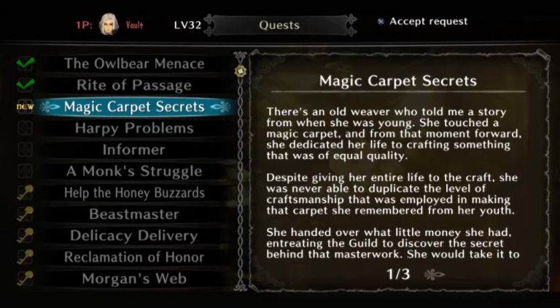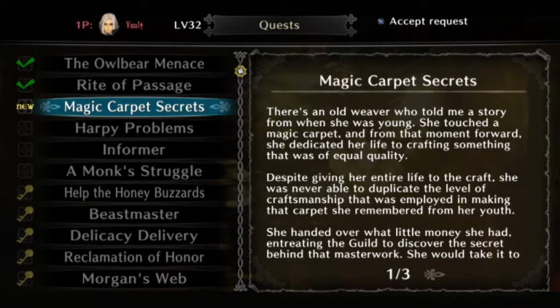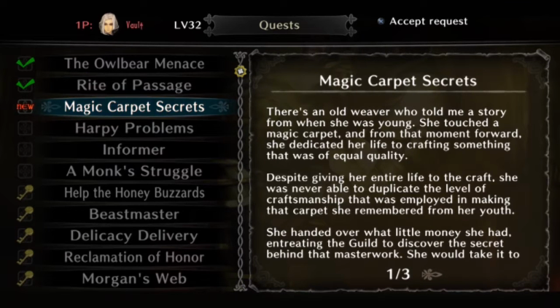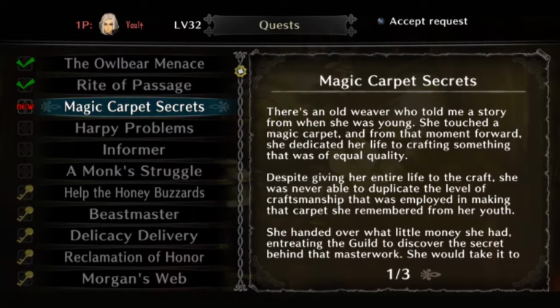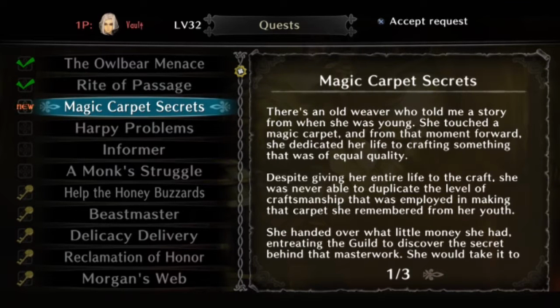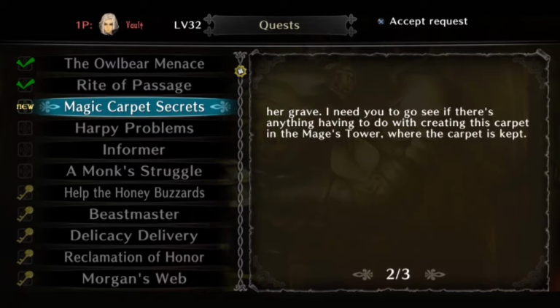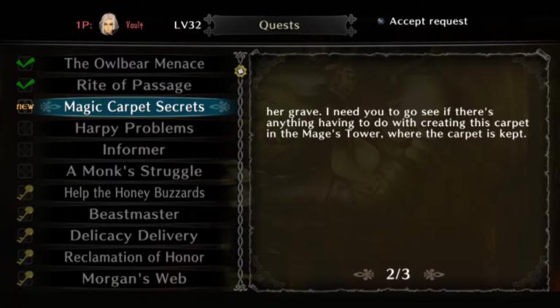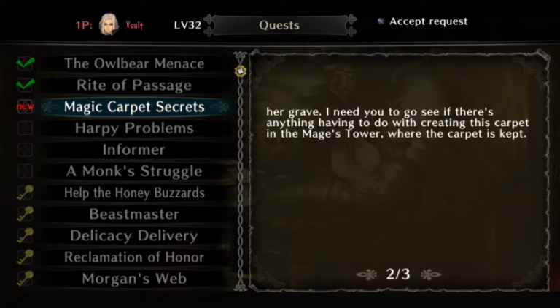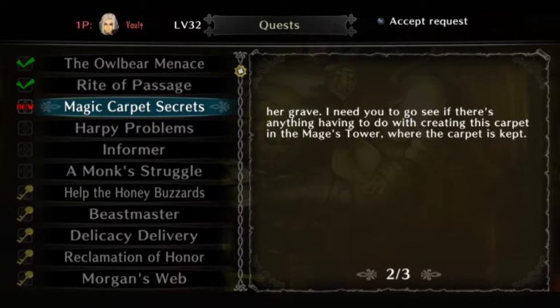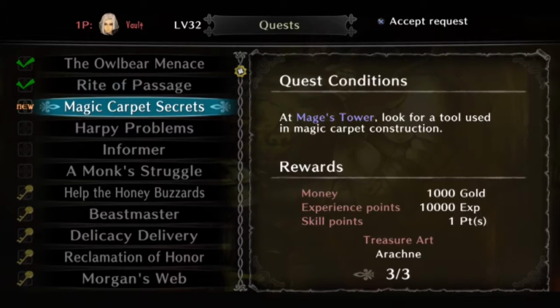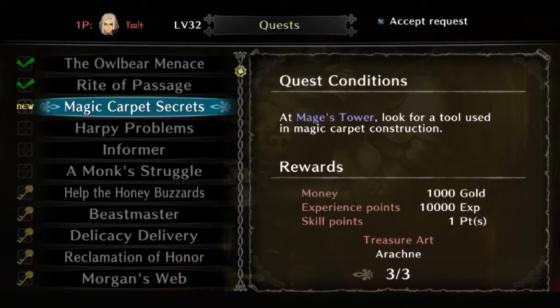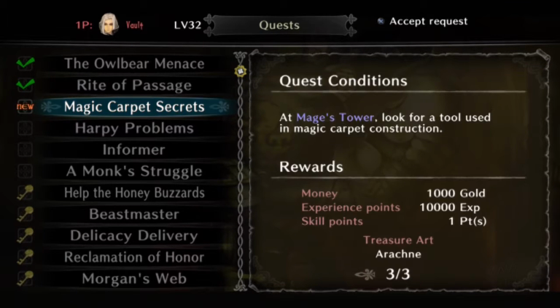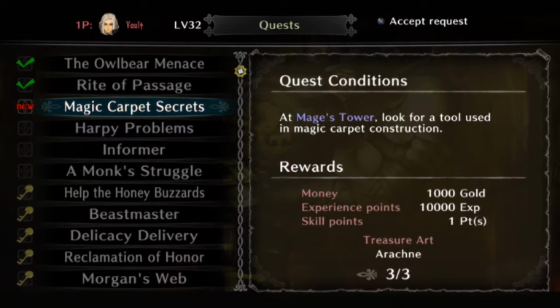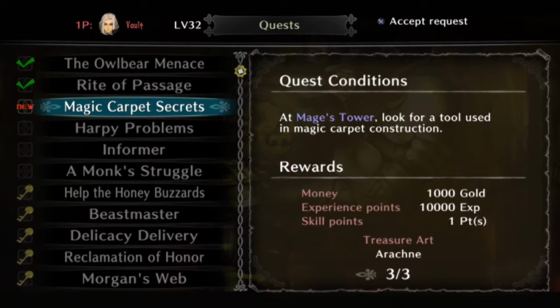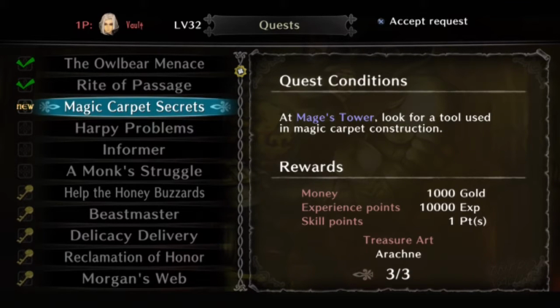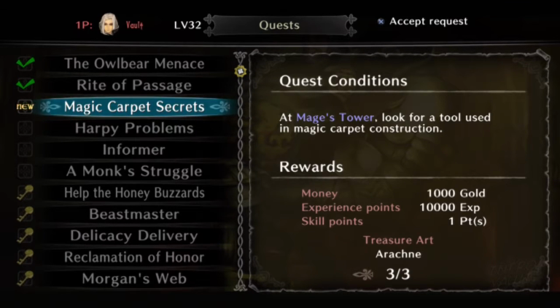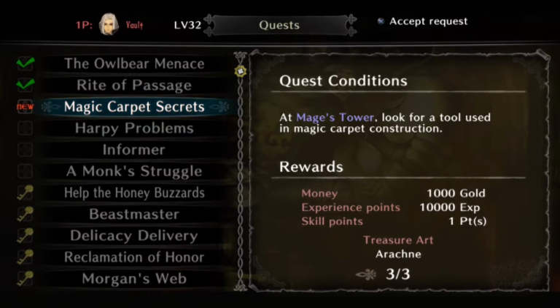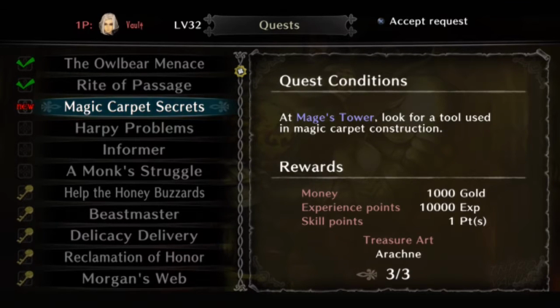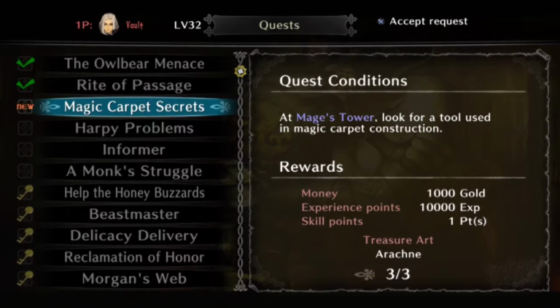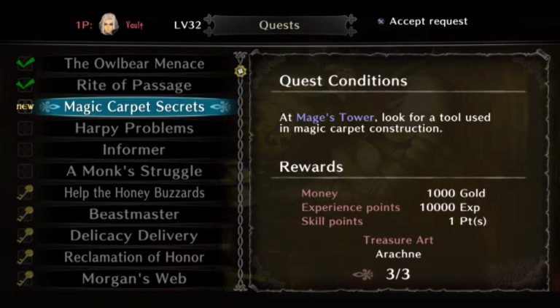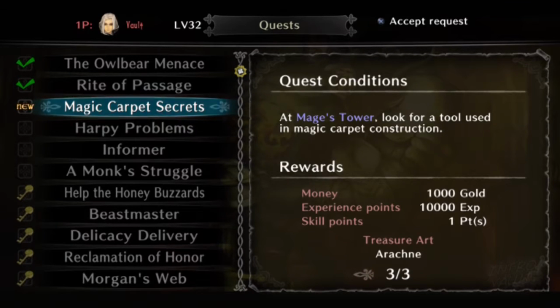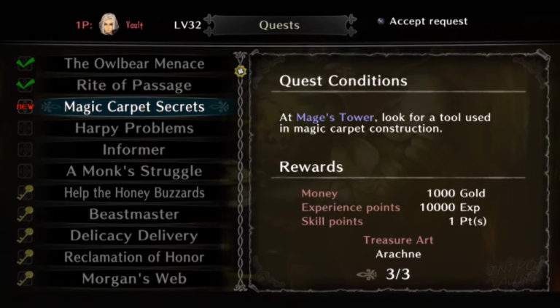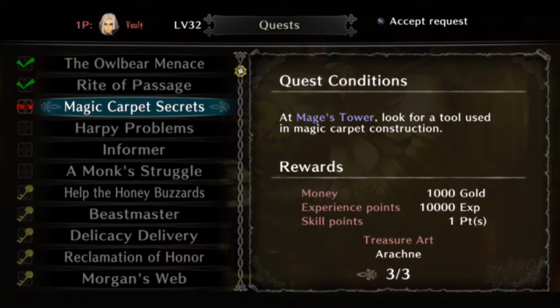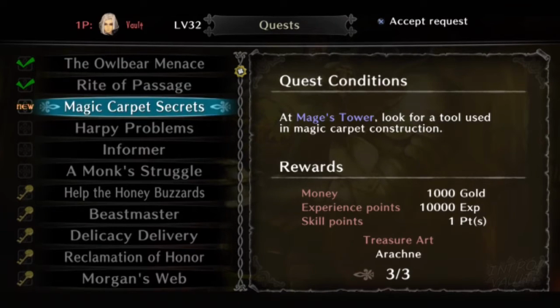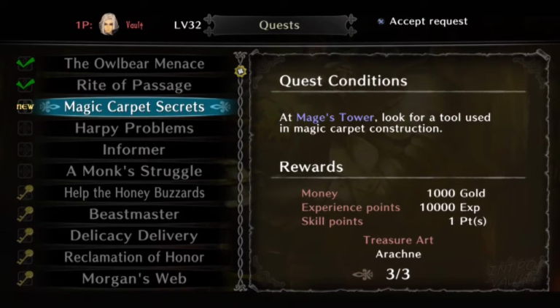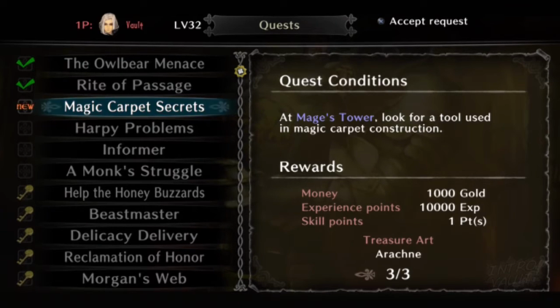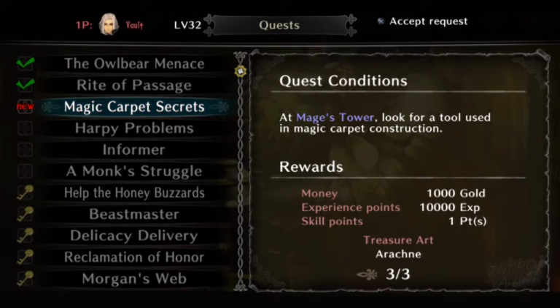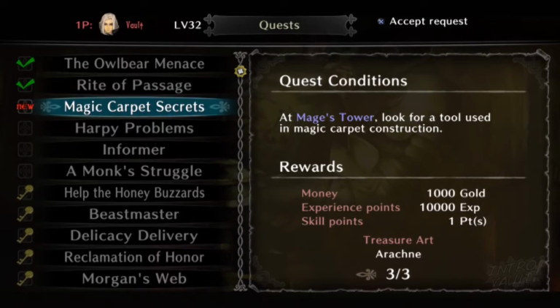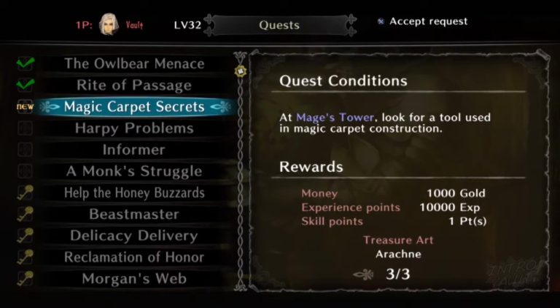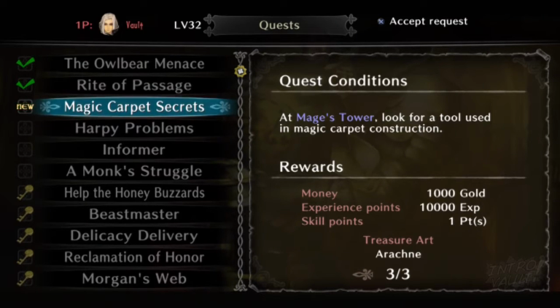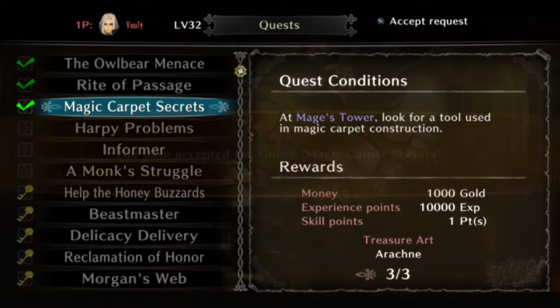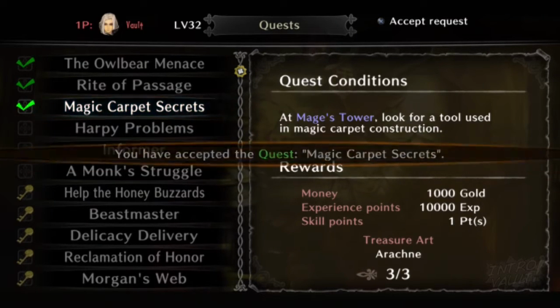Hi guys, welcome to another Intro Vault Dragon's Crown side quest guide. Magic carpet secrets will do this time.